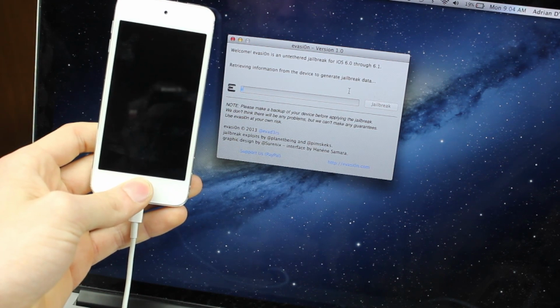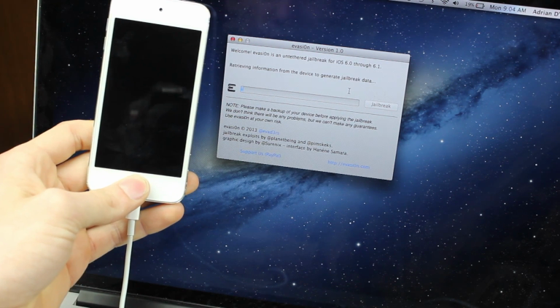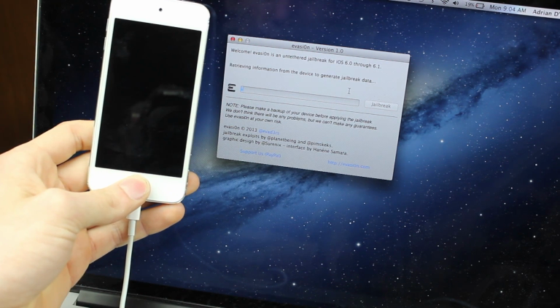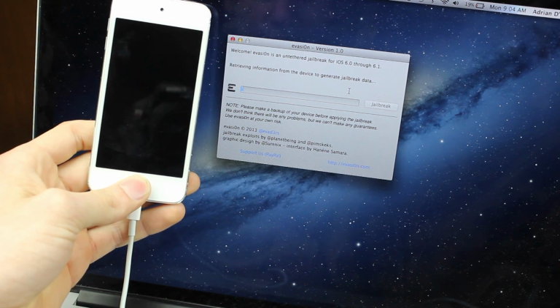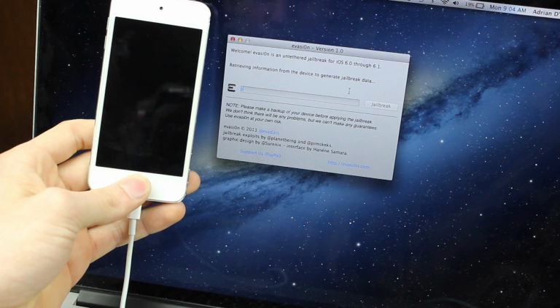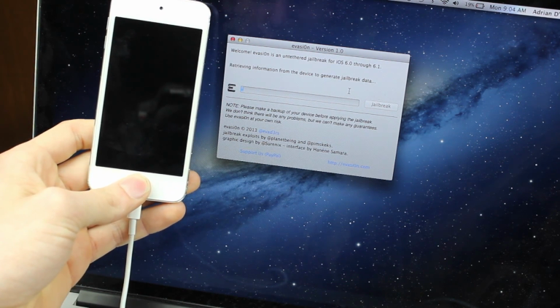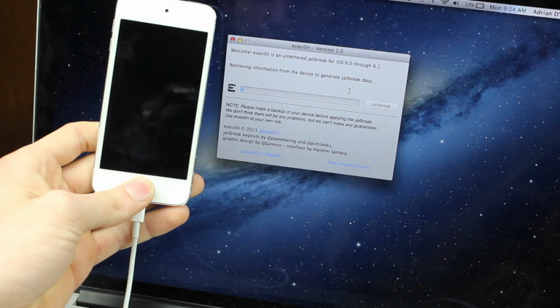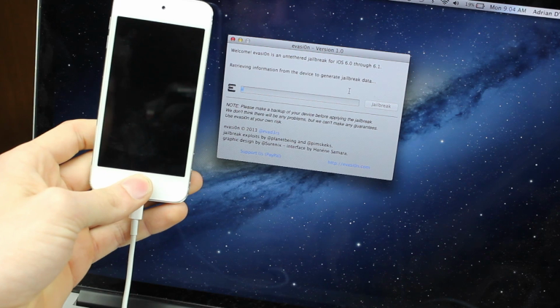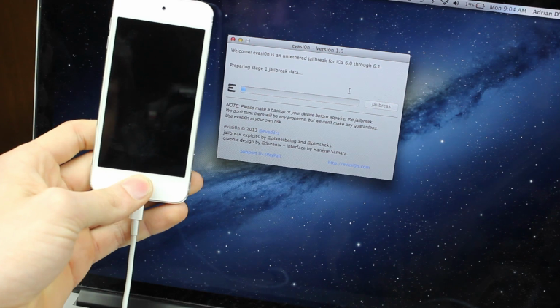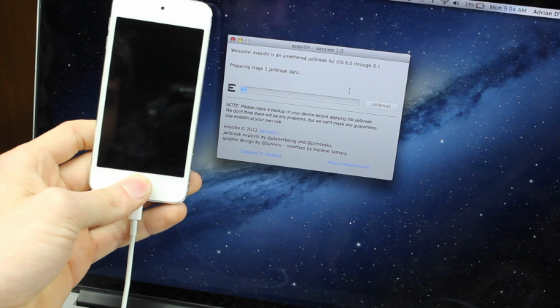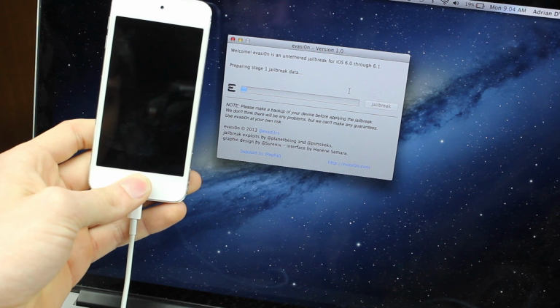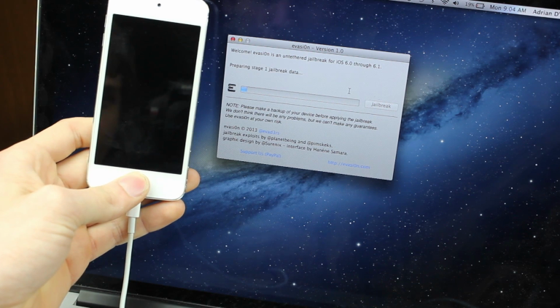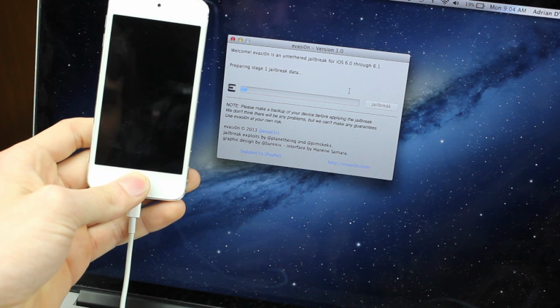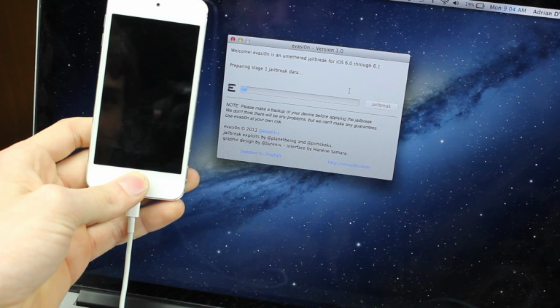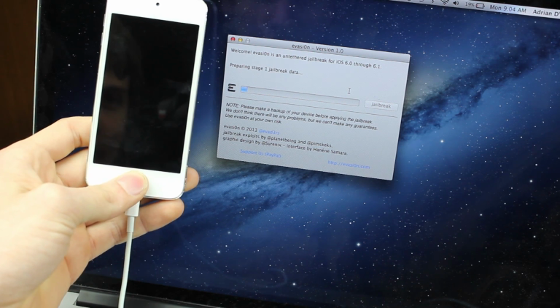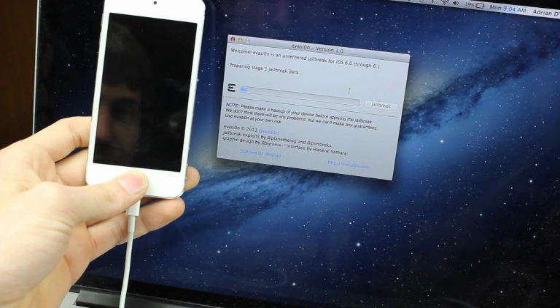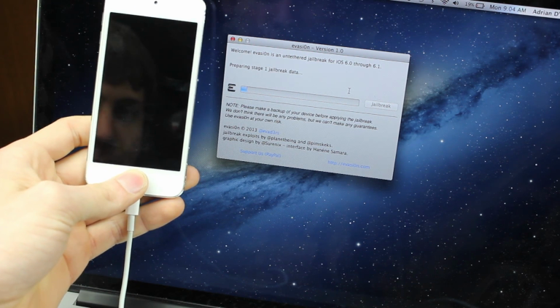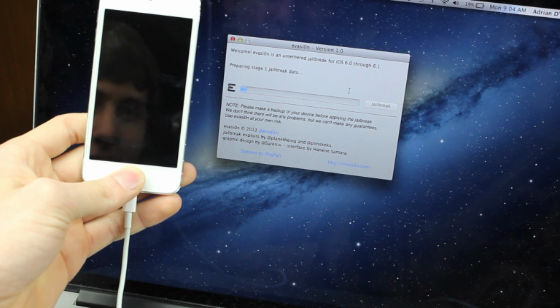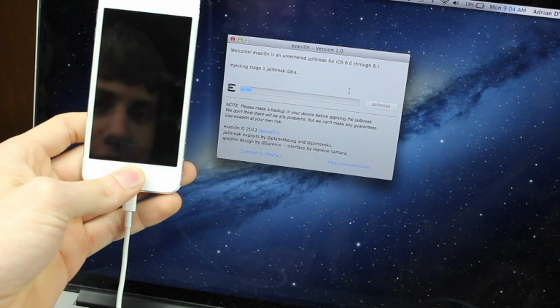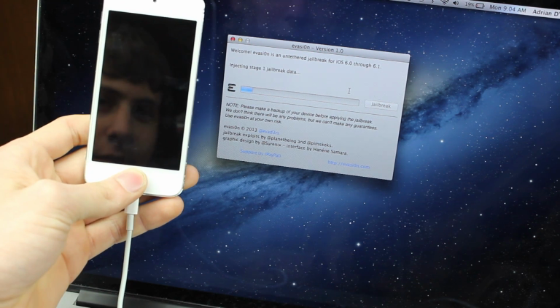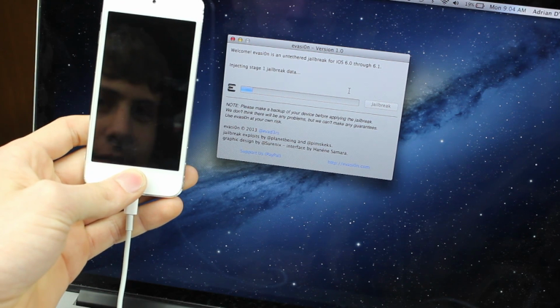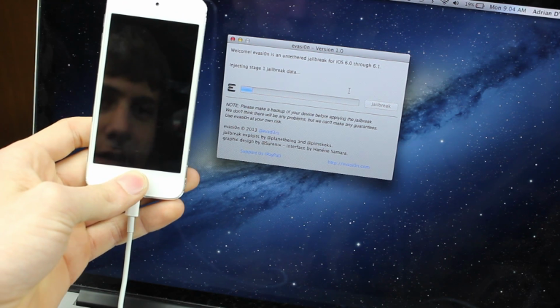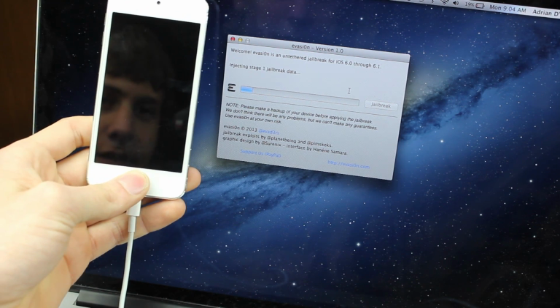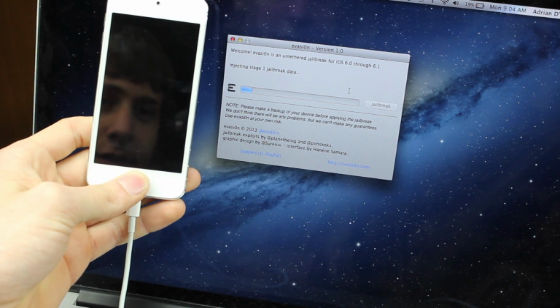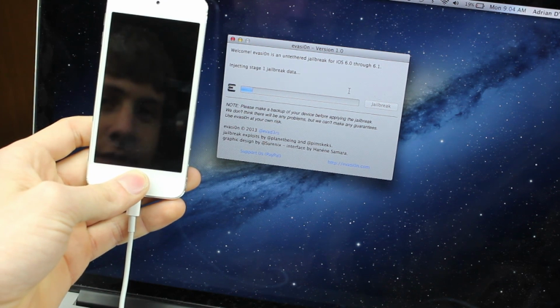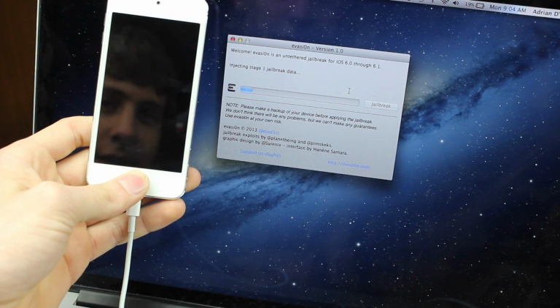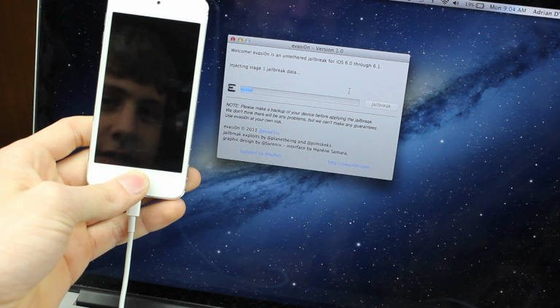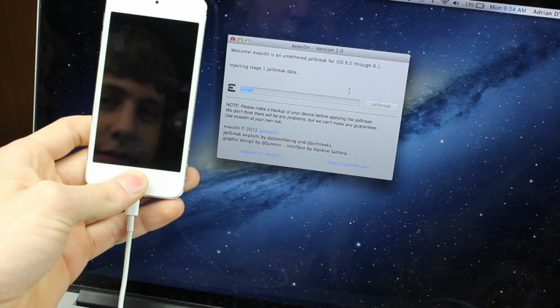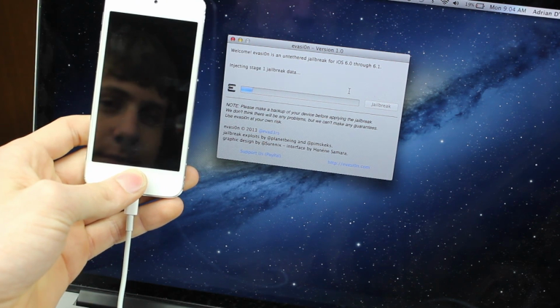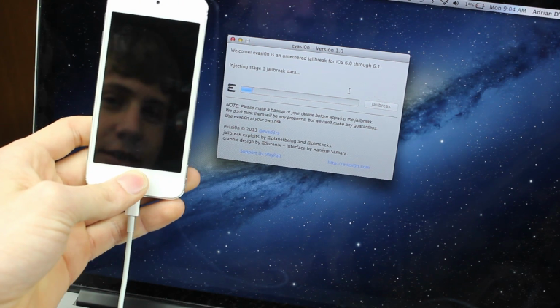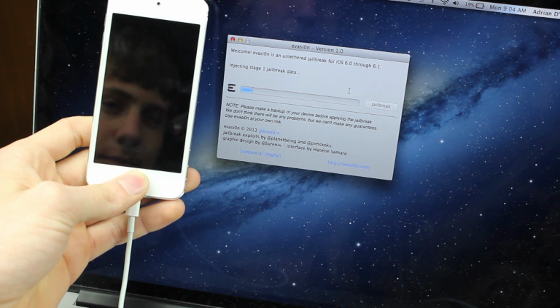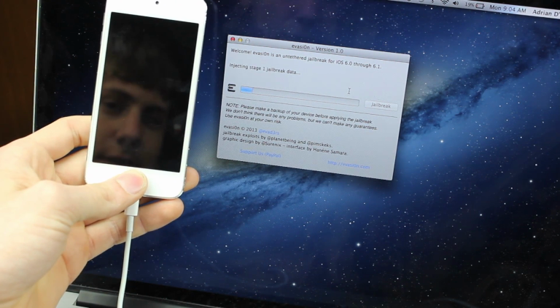Now once you hit jailbreak, you can see the little loading bar go by, and within a few moments your device should be jailbroken.